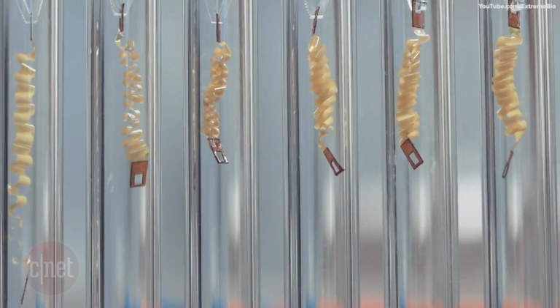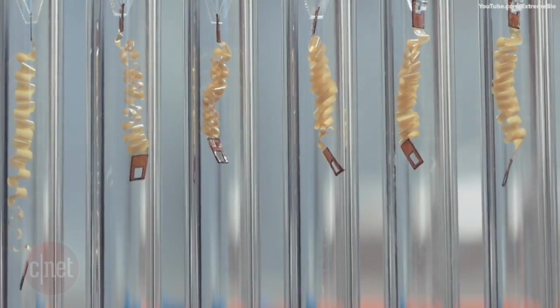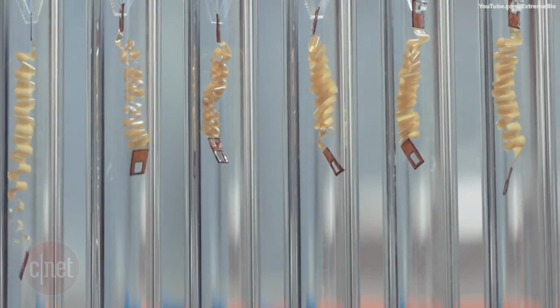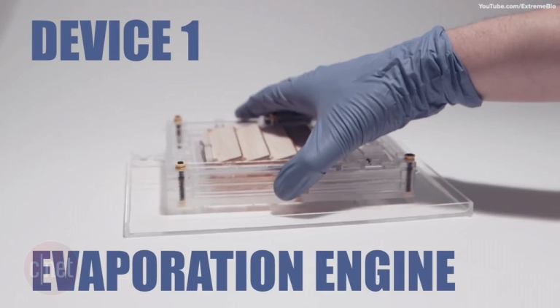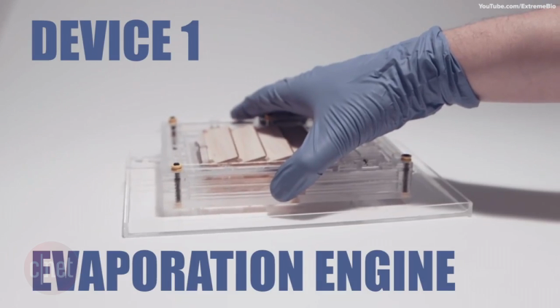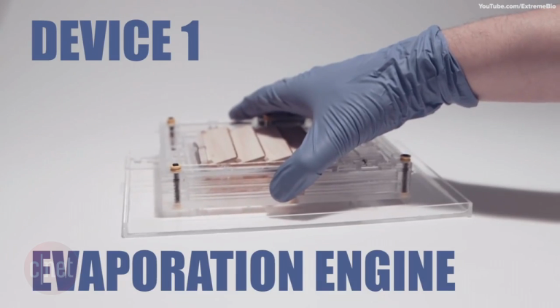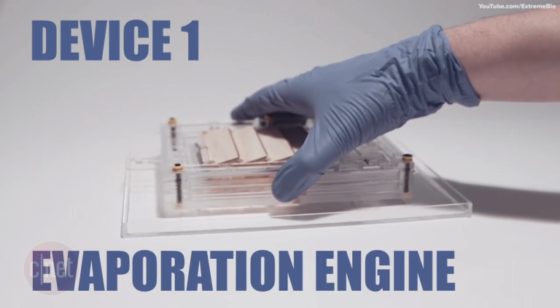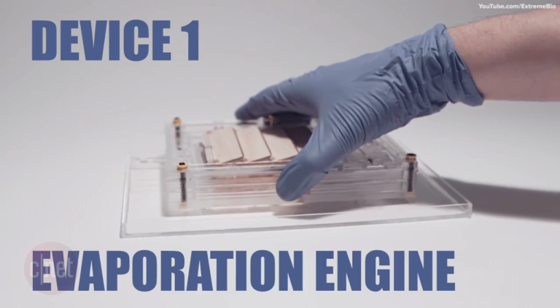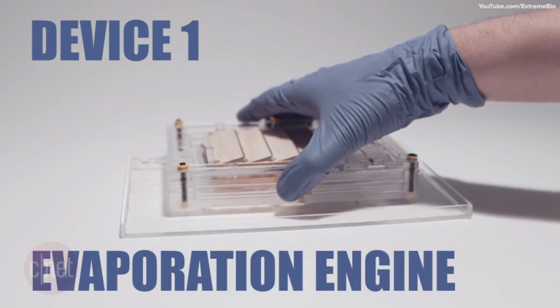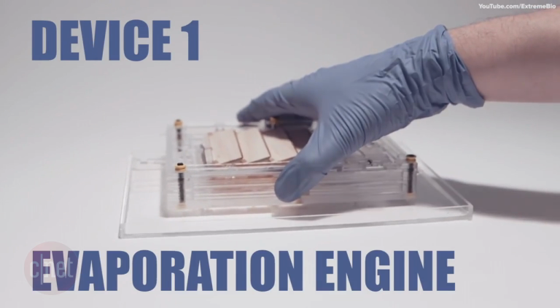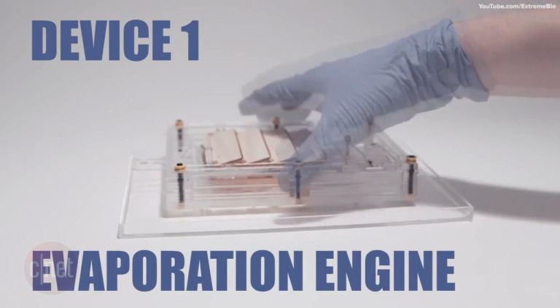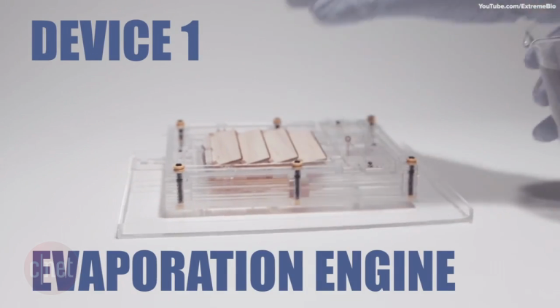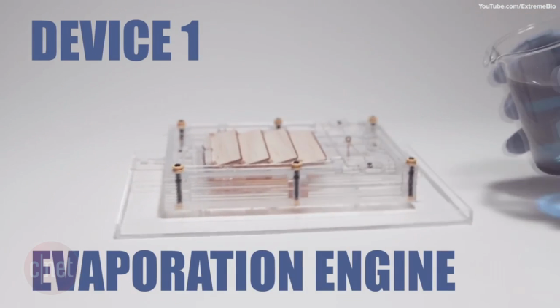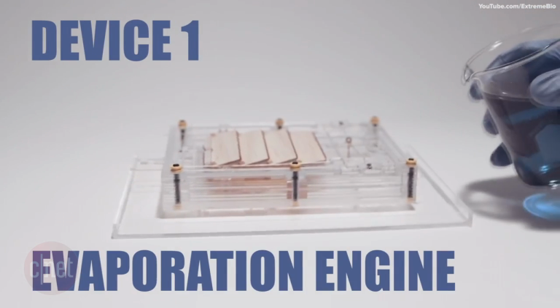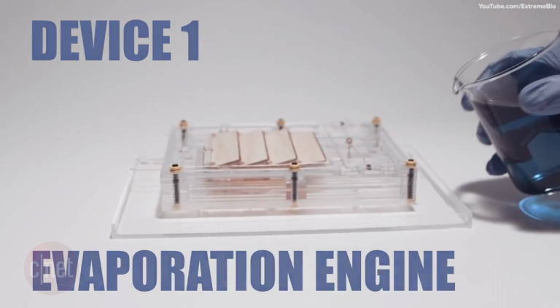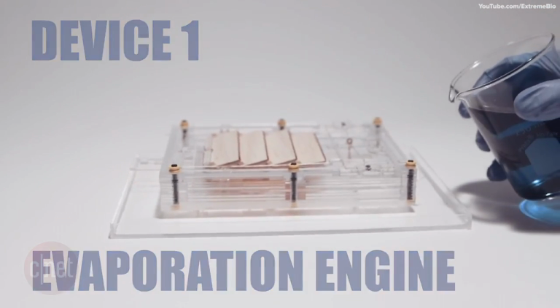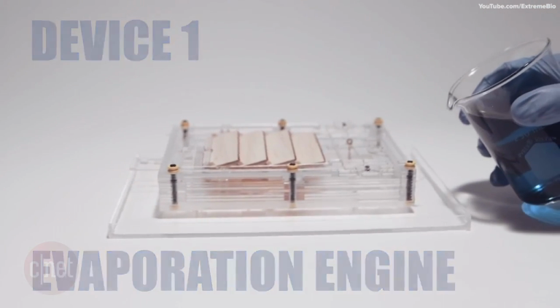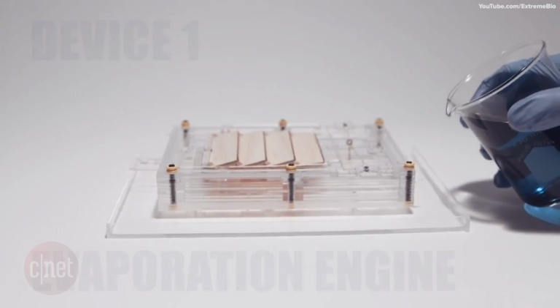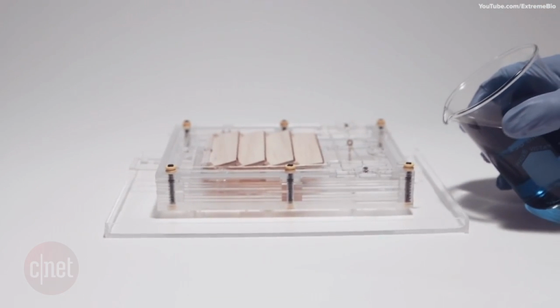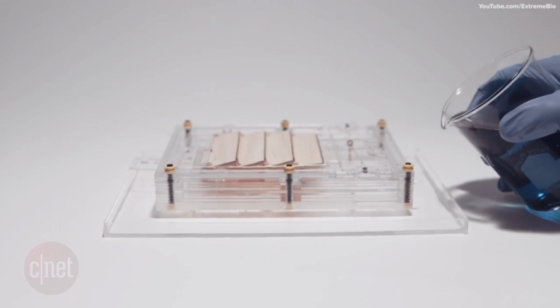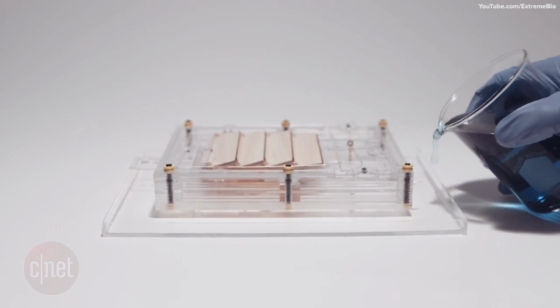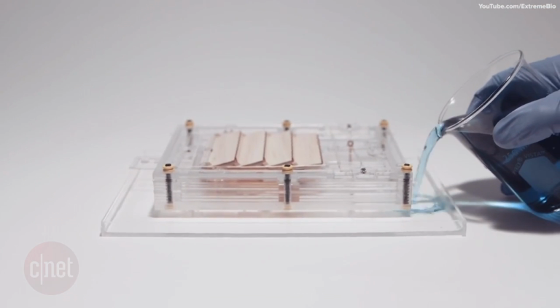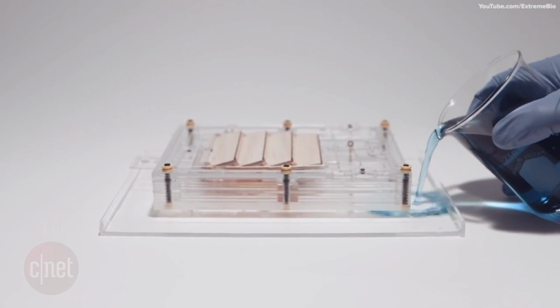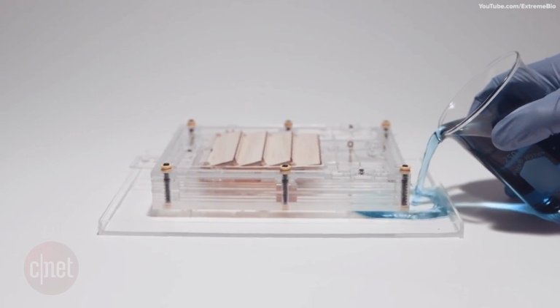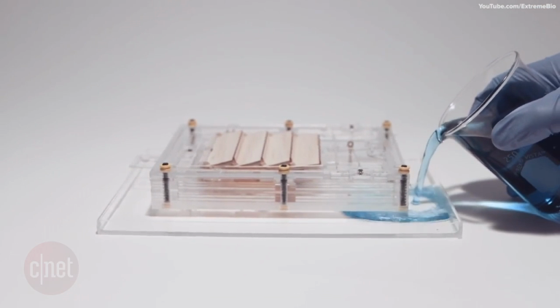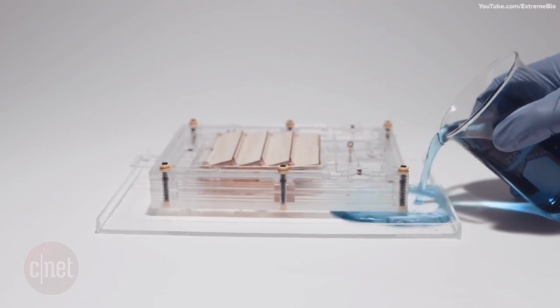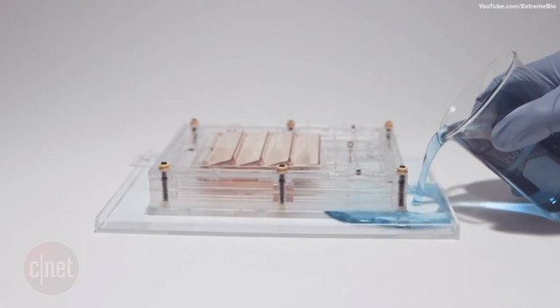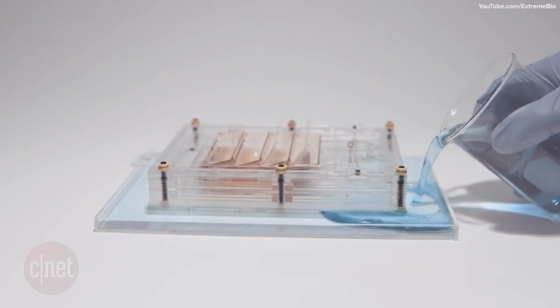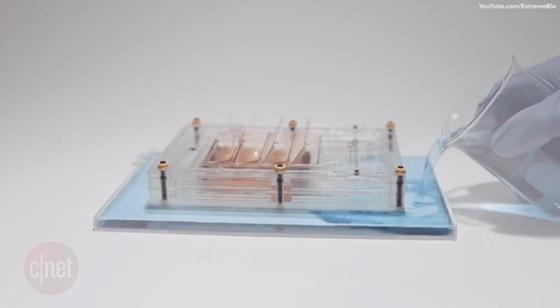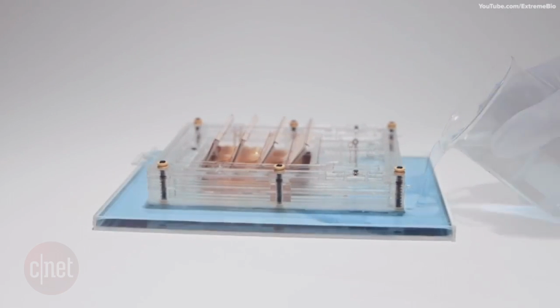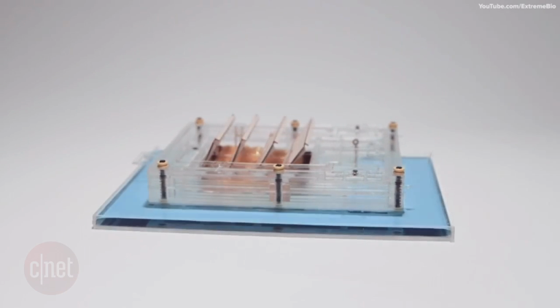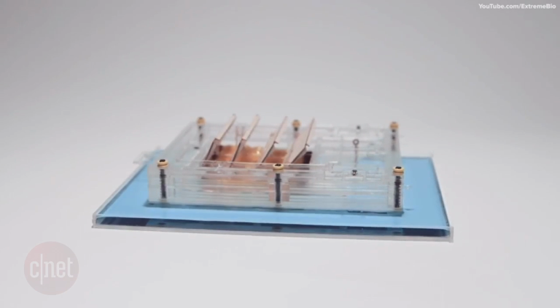Some of their inventions include an evaporation engine, powered by water of course, which can open and close shutters.